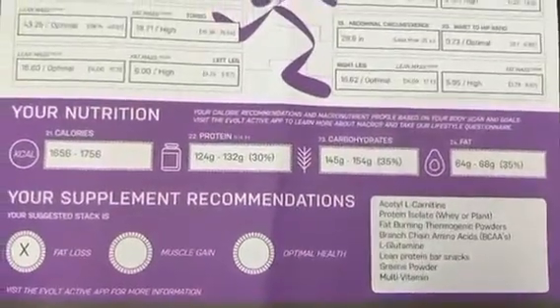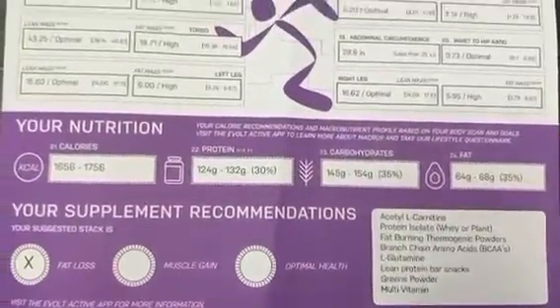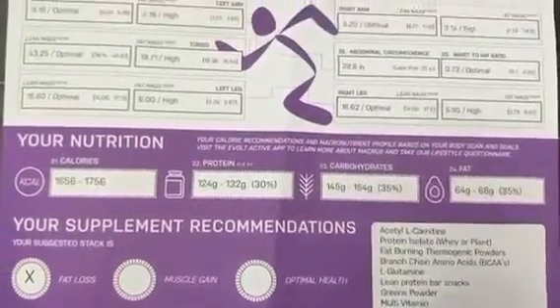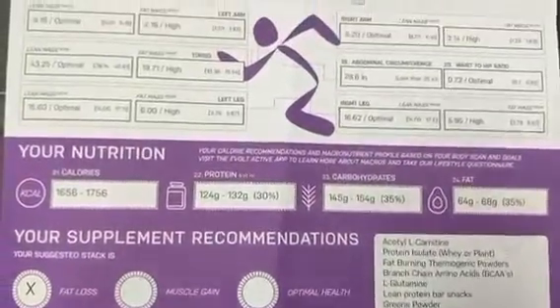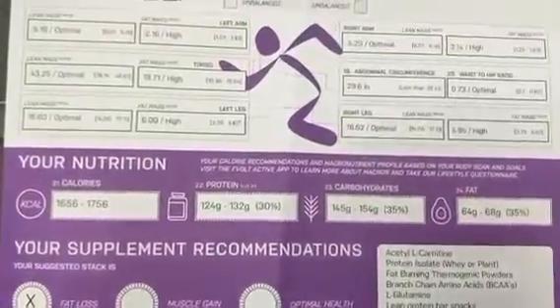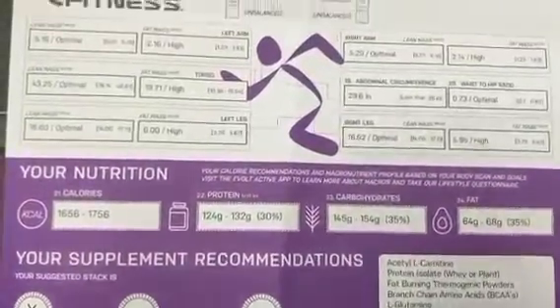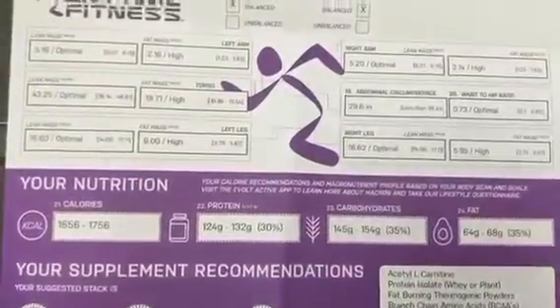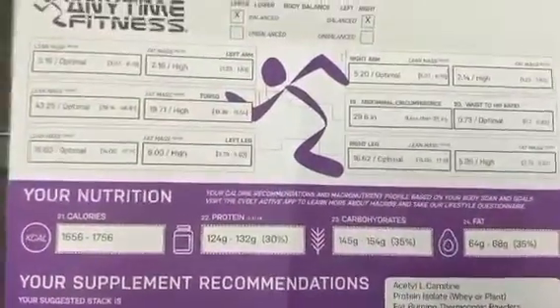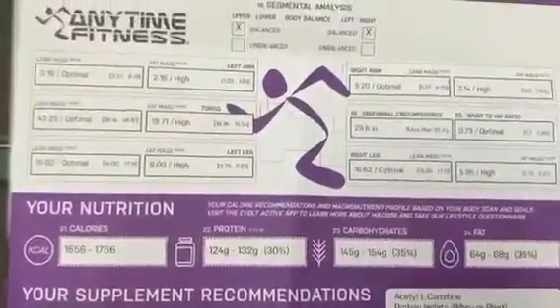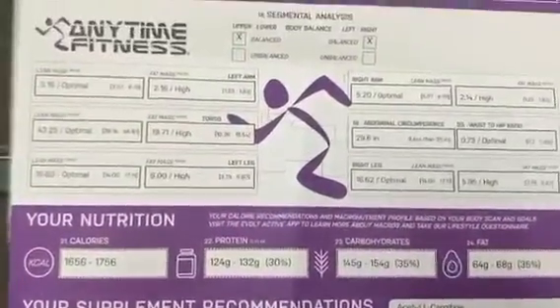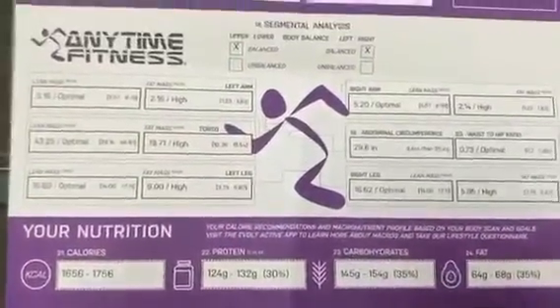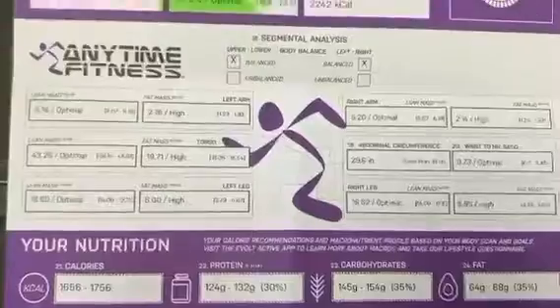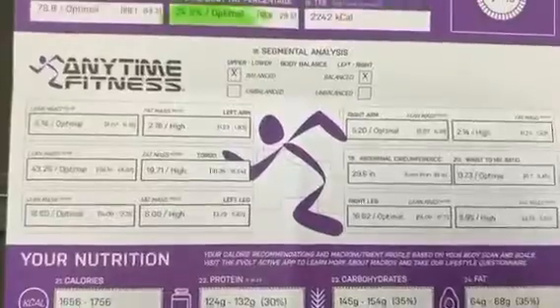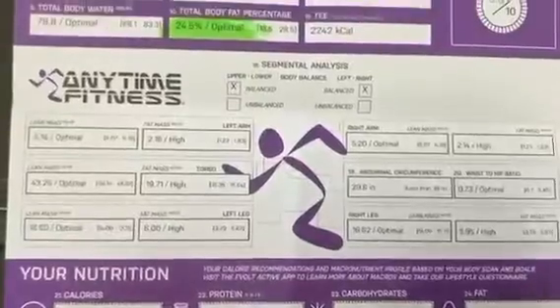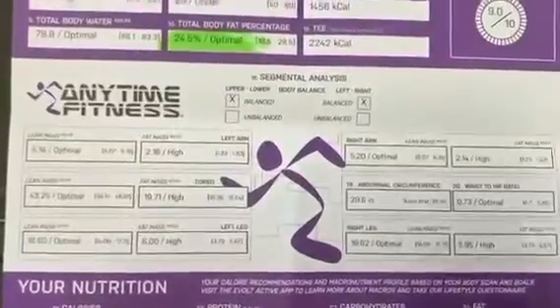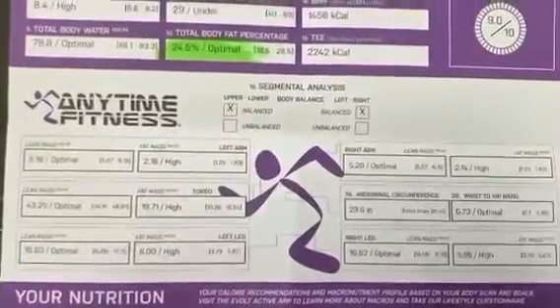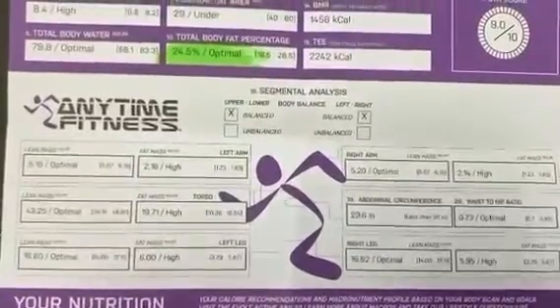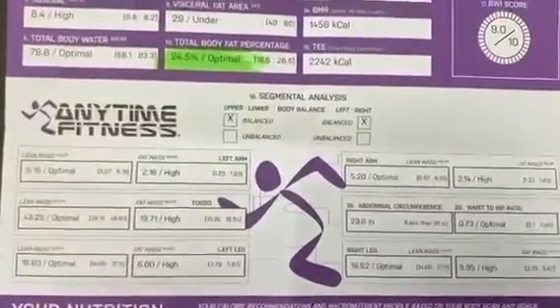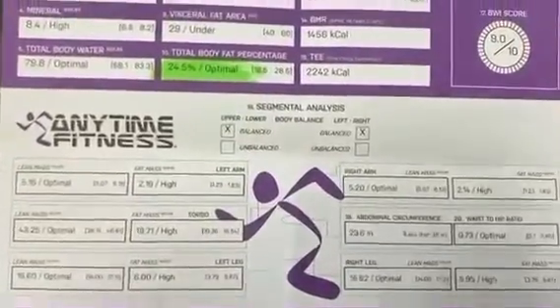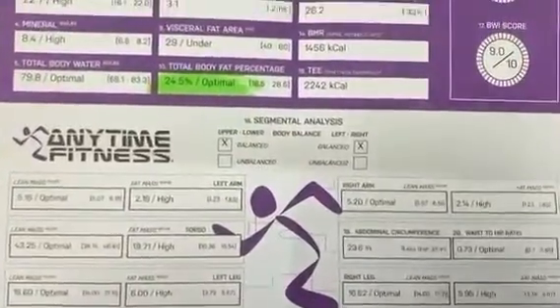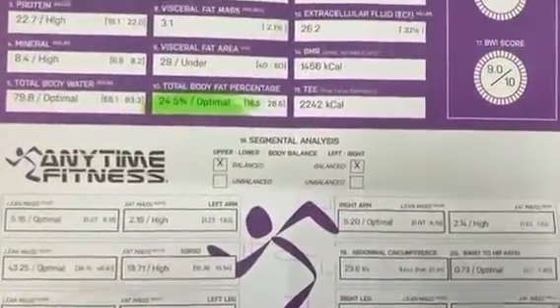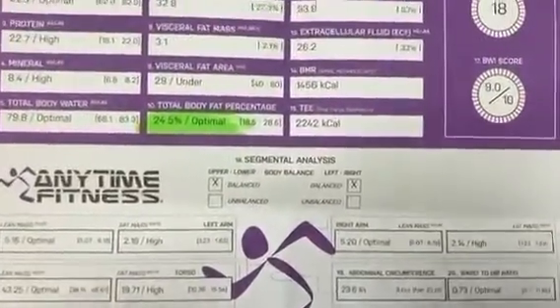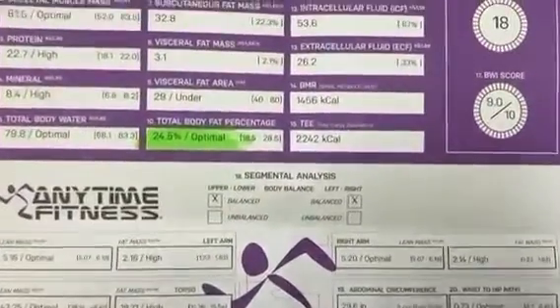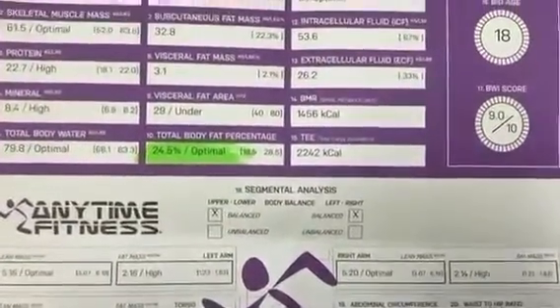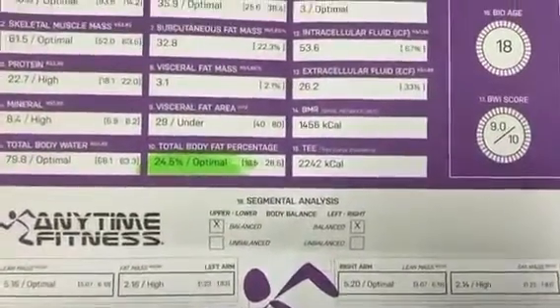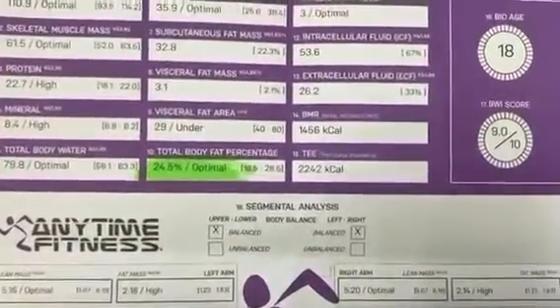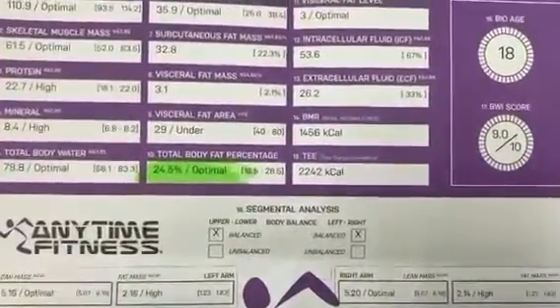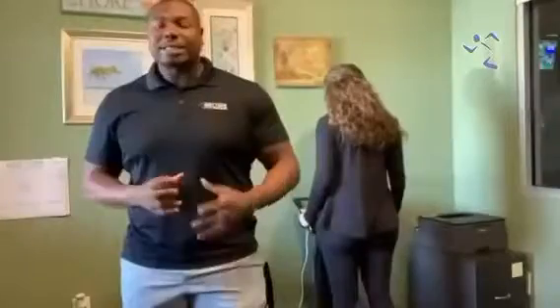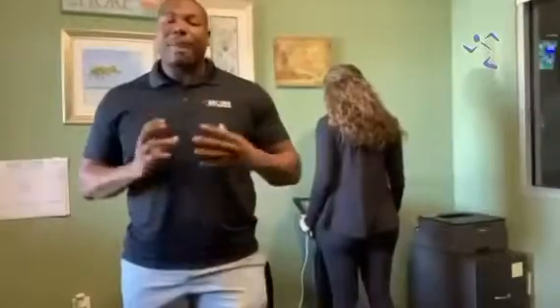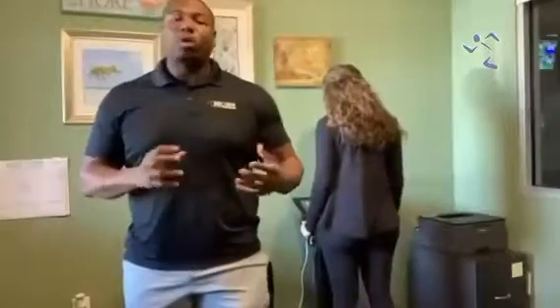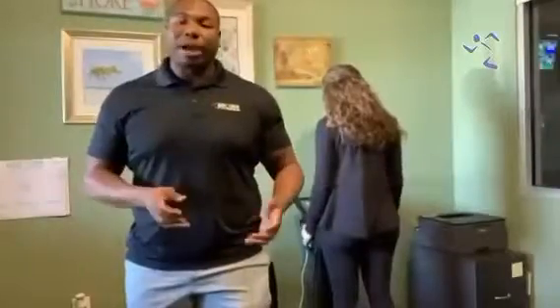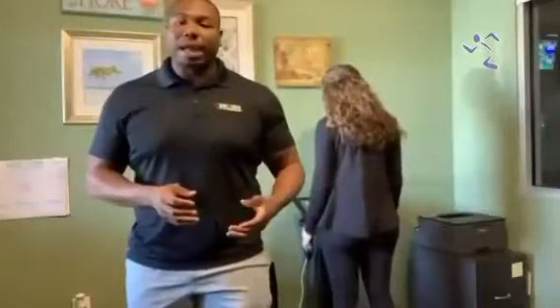total energy expenditure, hydration level, muscle mass, body fat mass, where the muscle and fat is stored, as well as a macro breakdown.